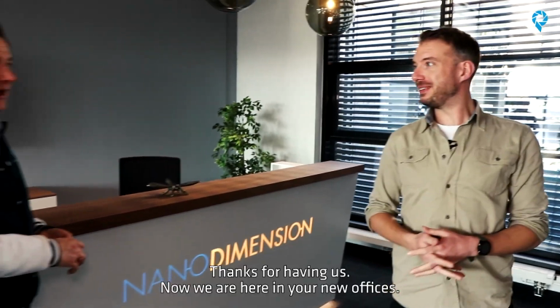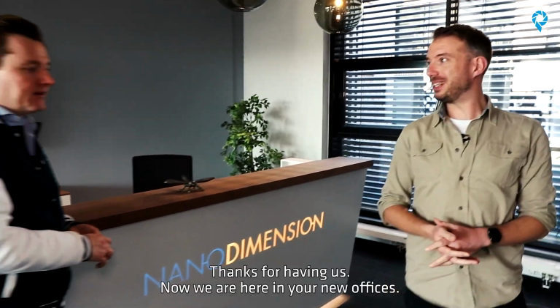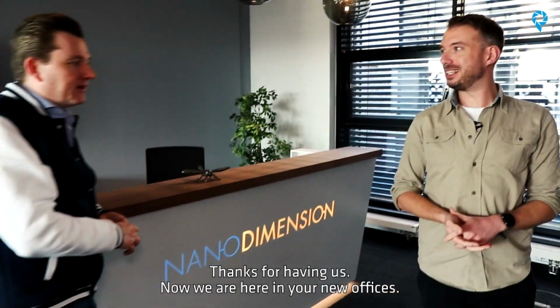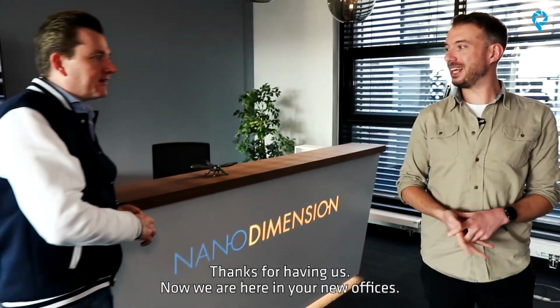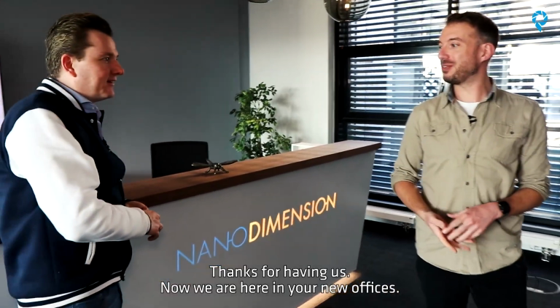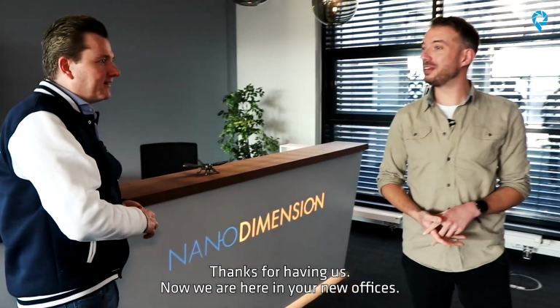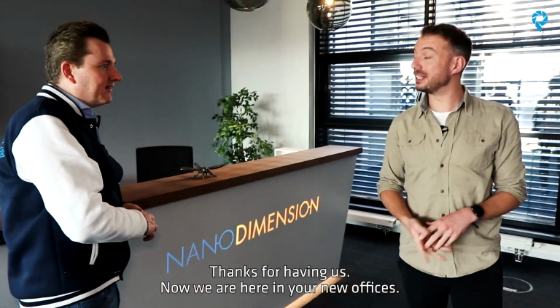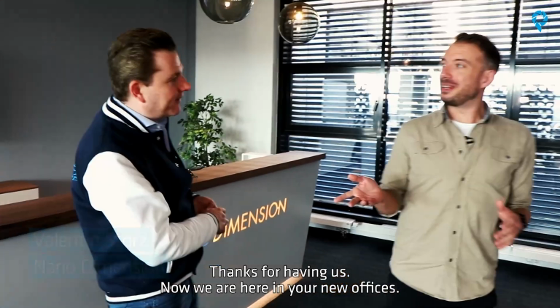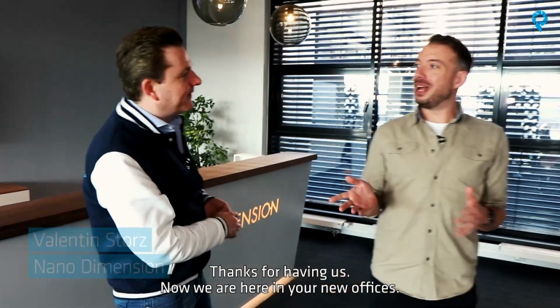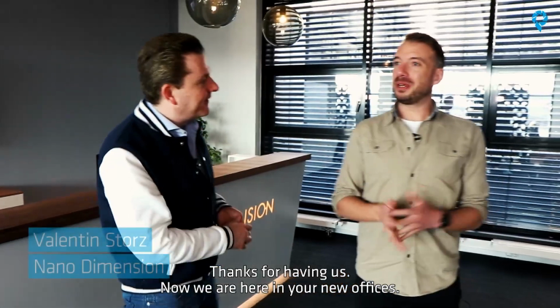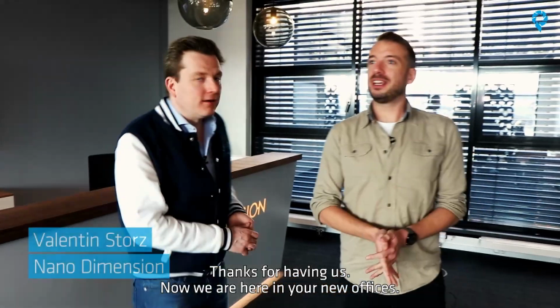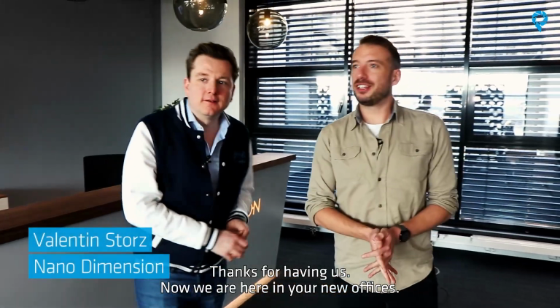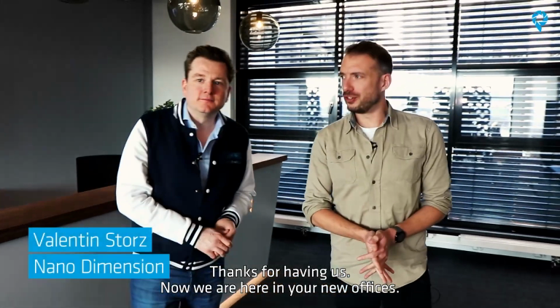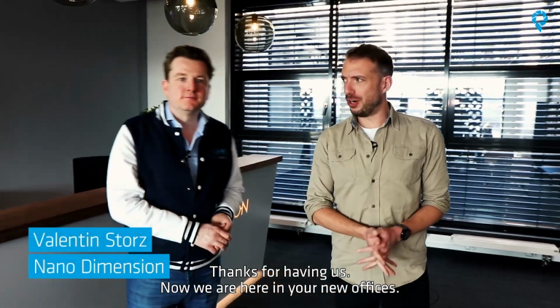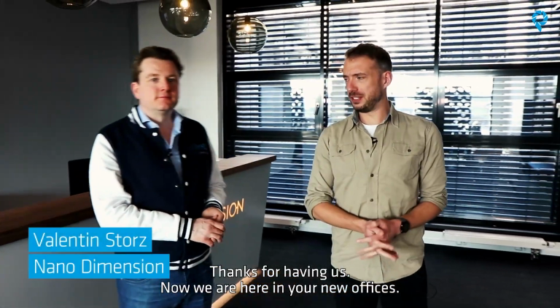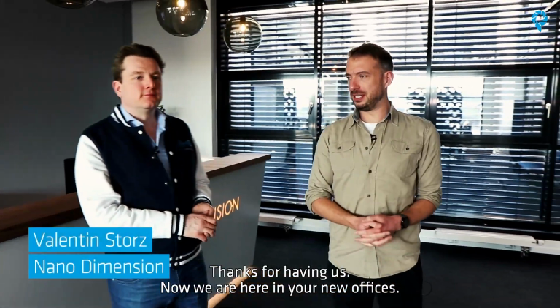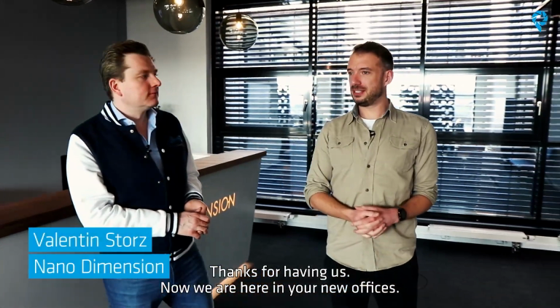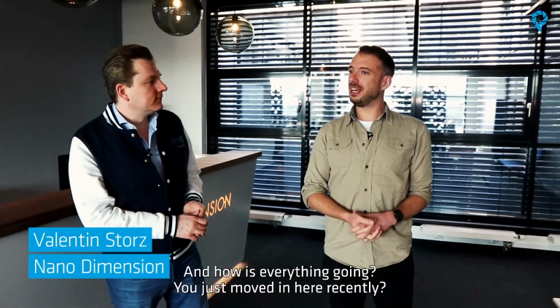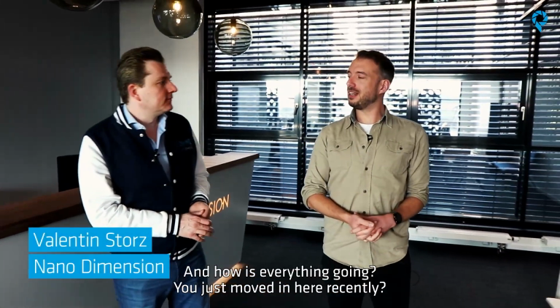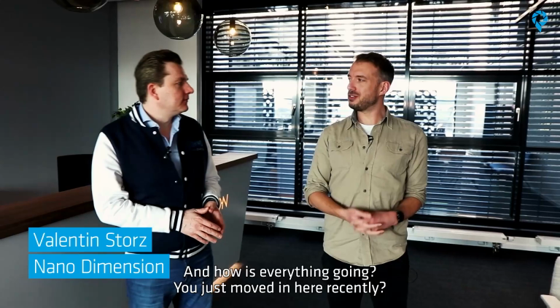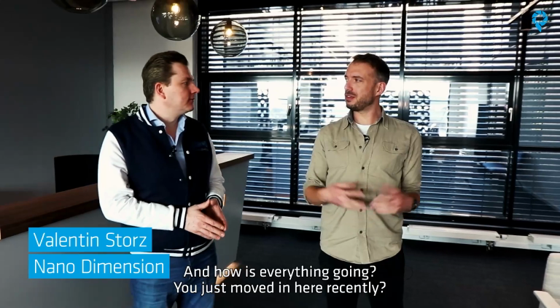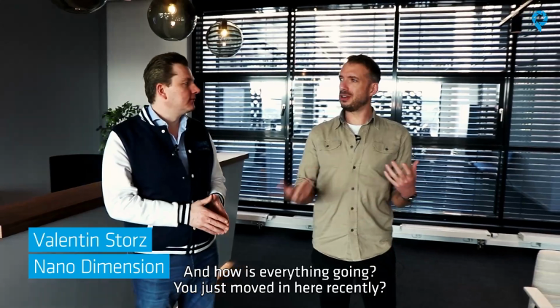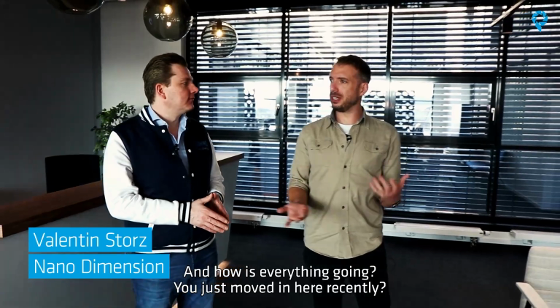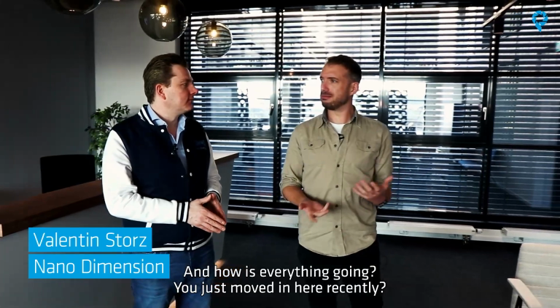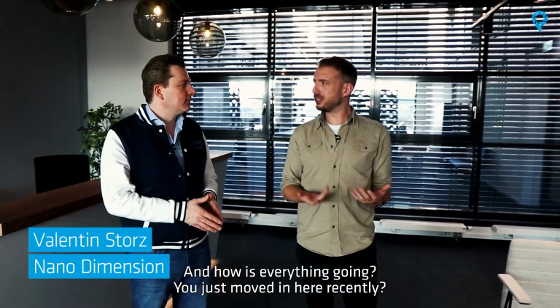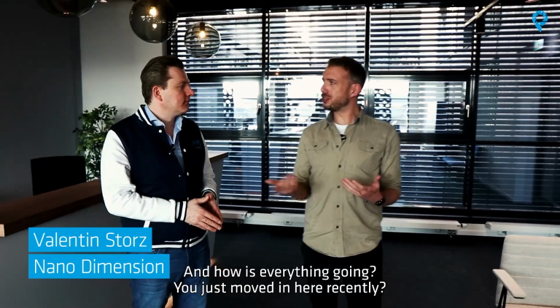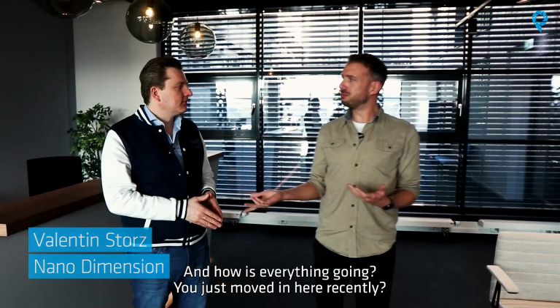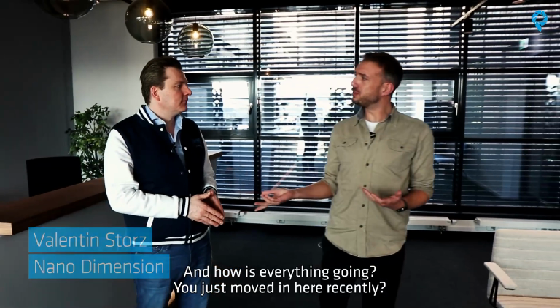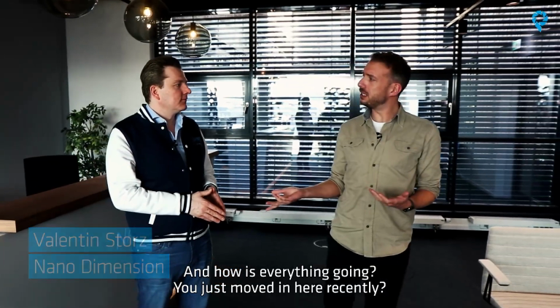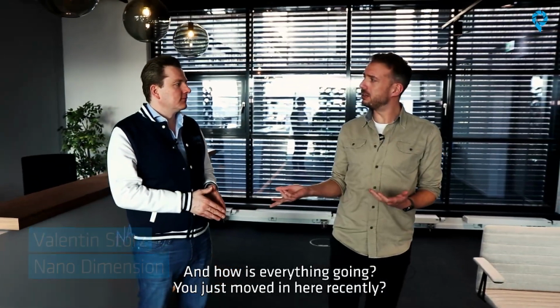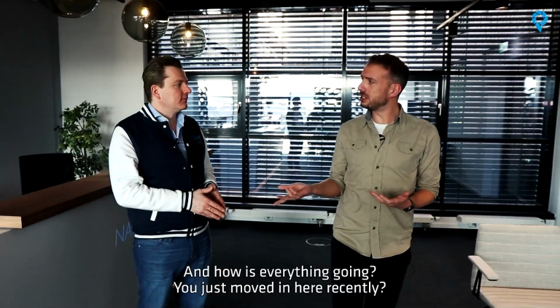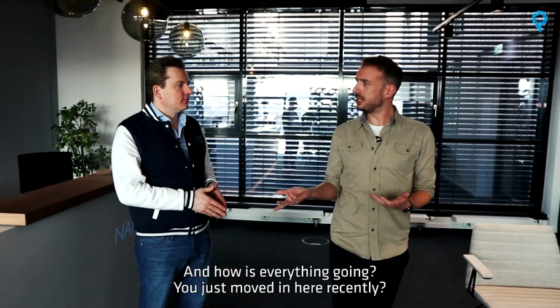I'm really happy to be here today and I'm here with the general manager of the German entity, Valentin Stoltz. Hi Andreas, thanks for having us. Now we're here in your new offices and how's everything going? You just moved in here recently.